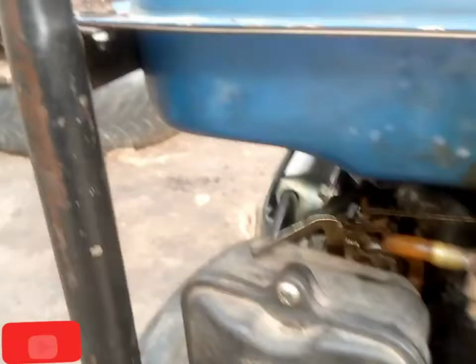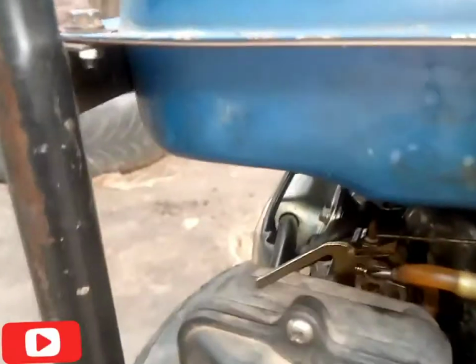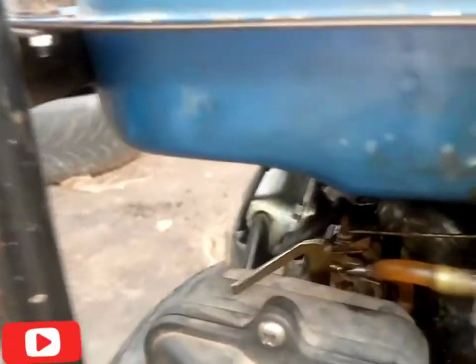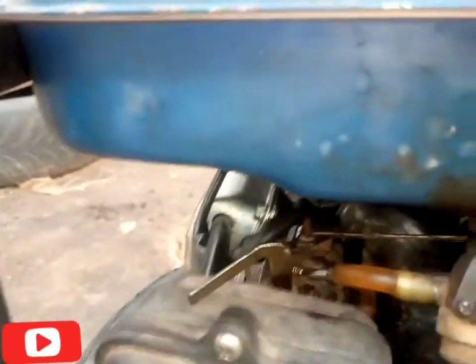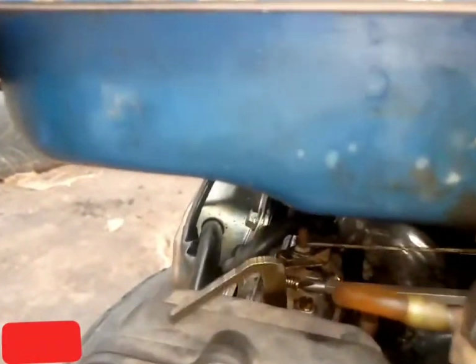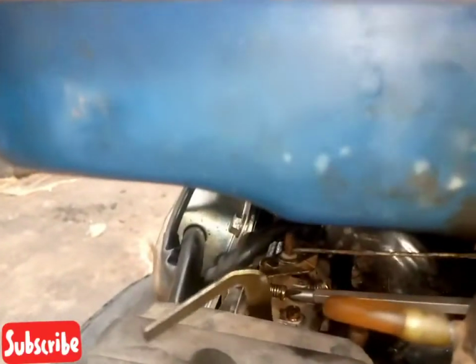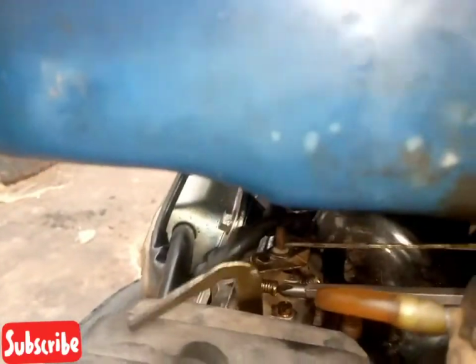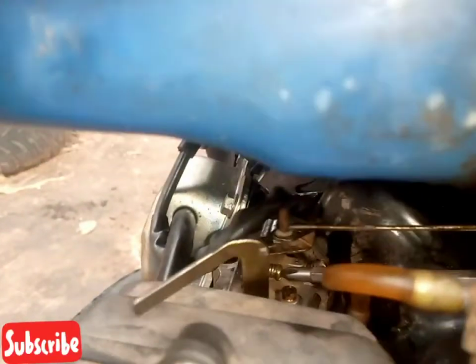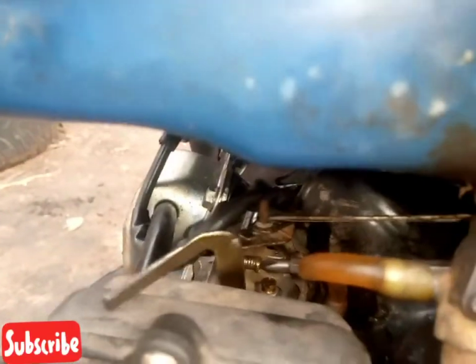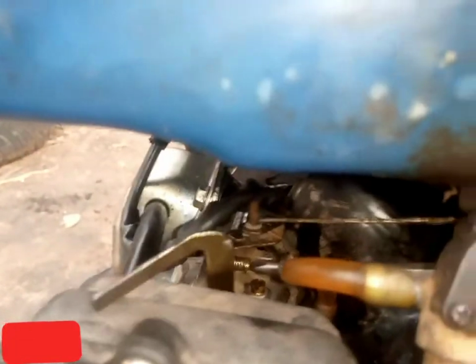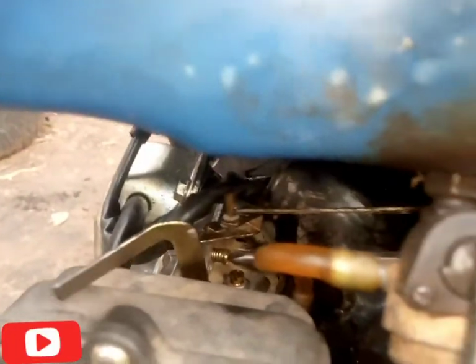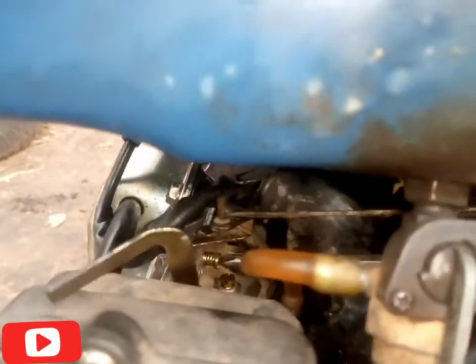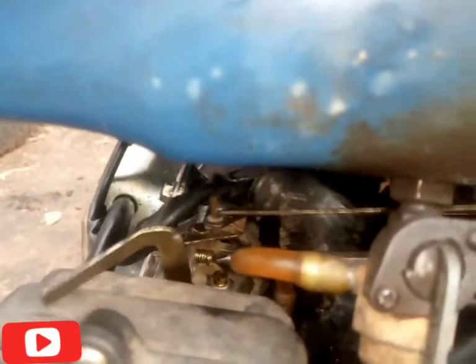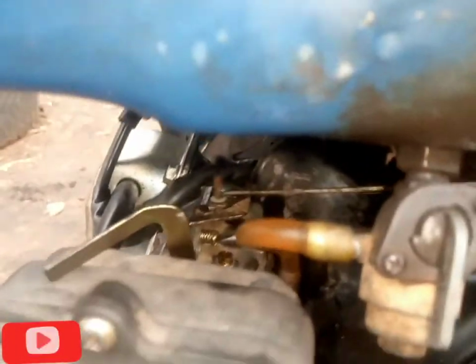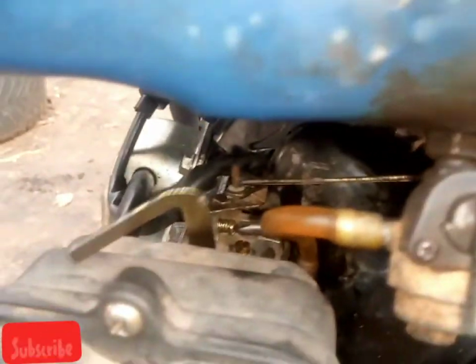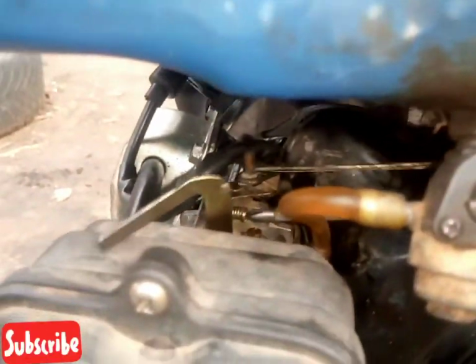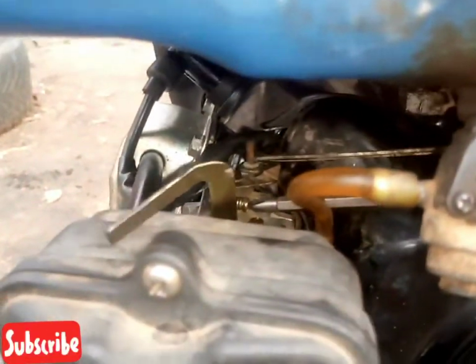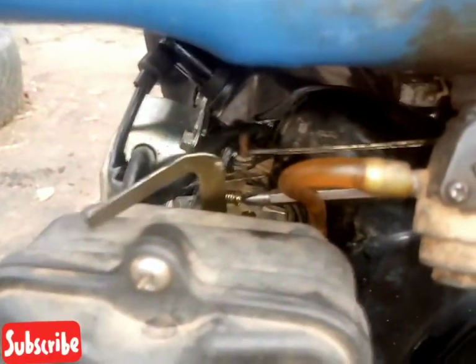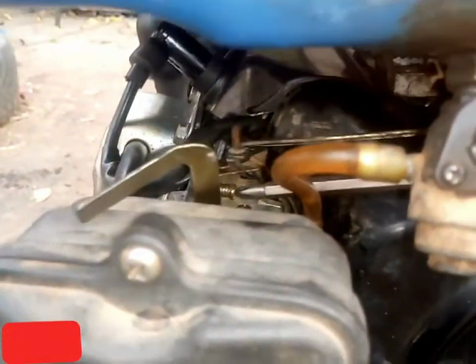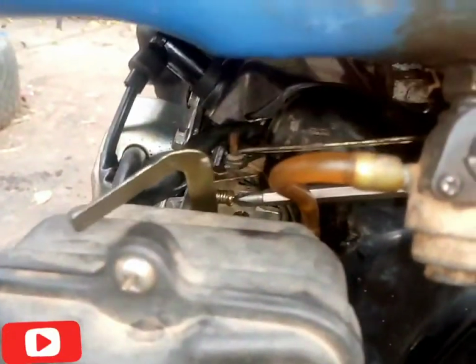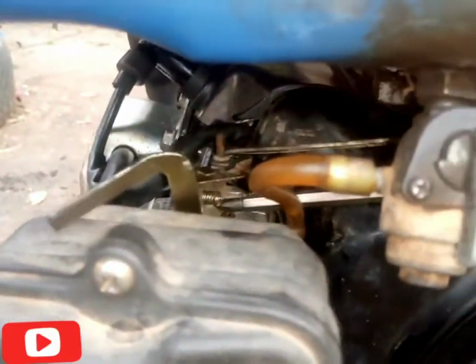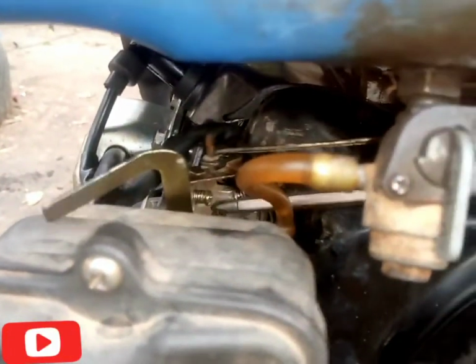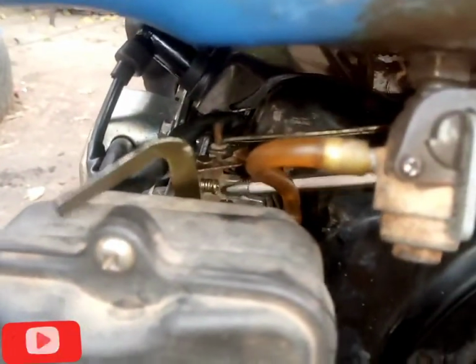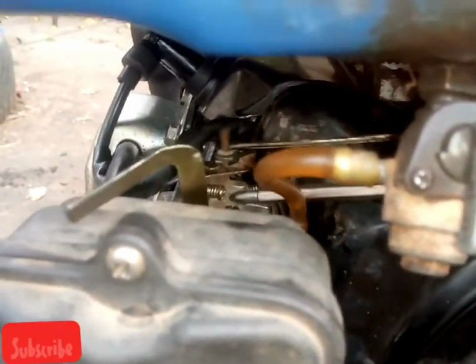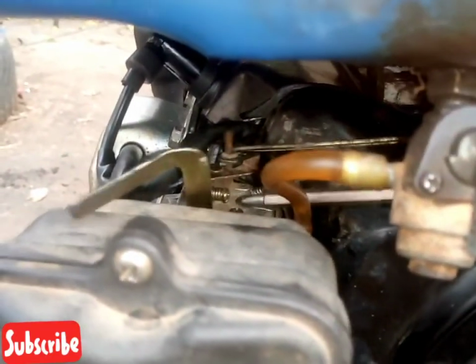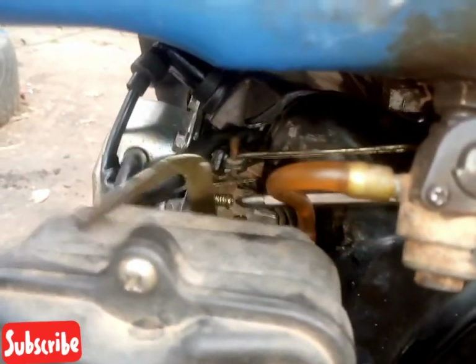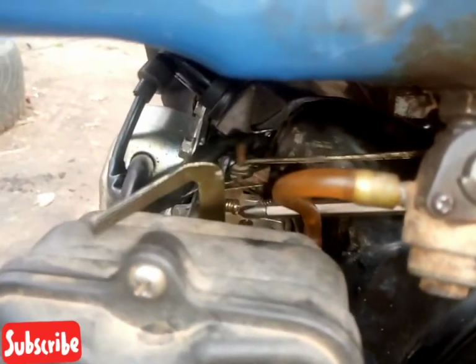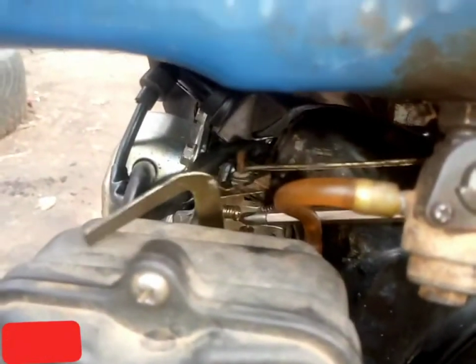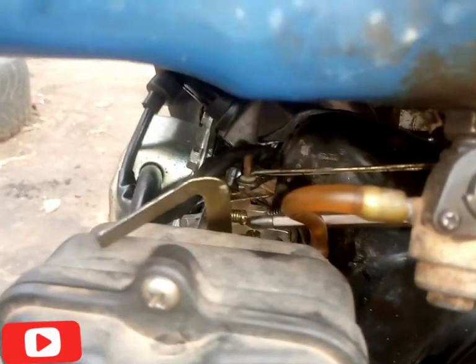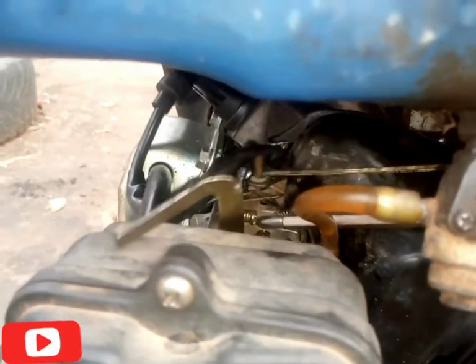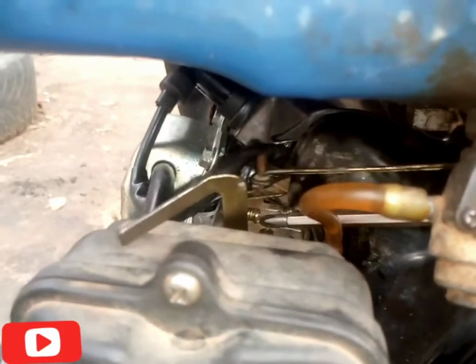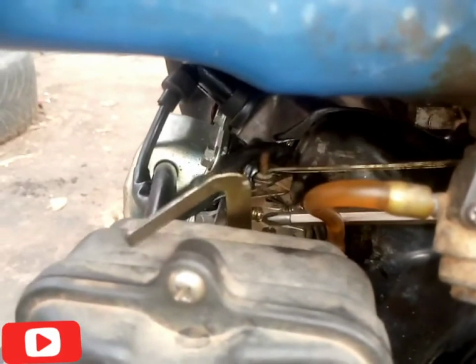You can also increase and decrease the speed of the generator here at the capital screw, as you can see.